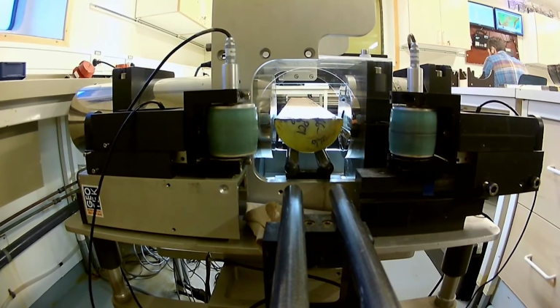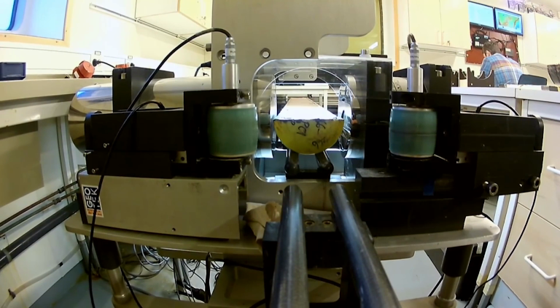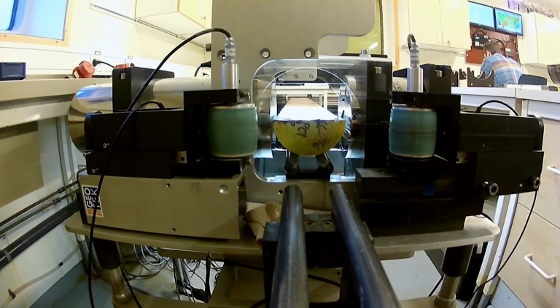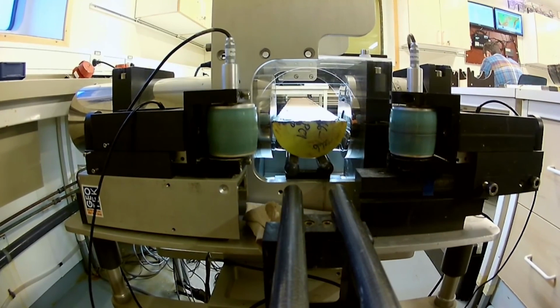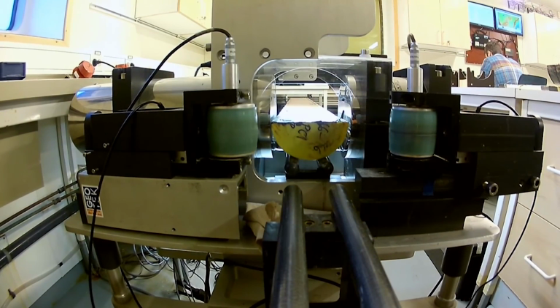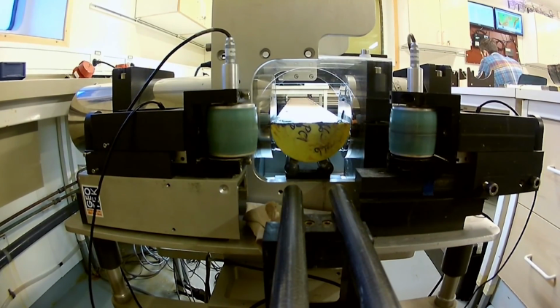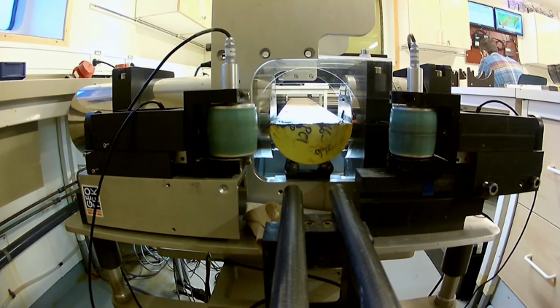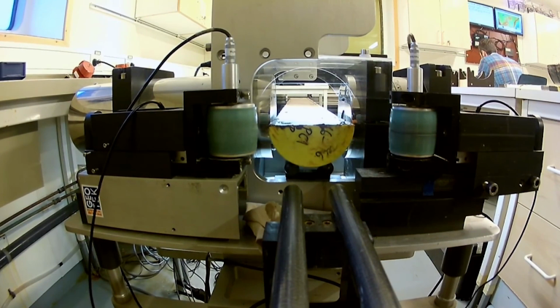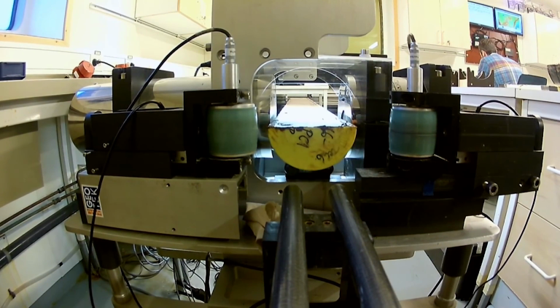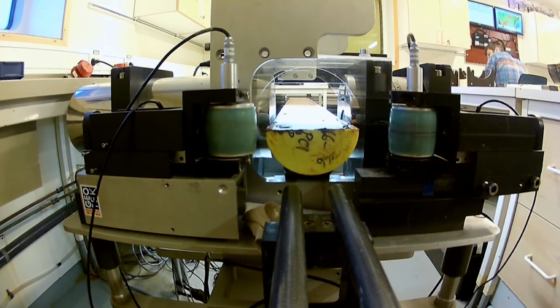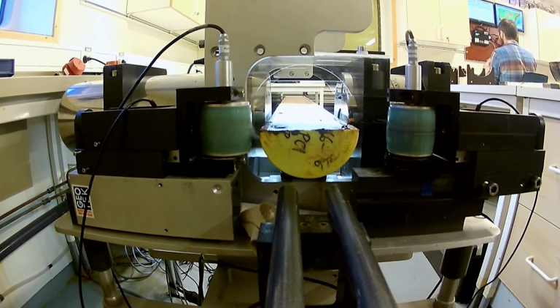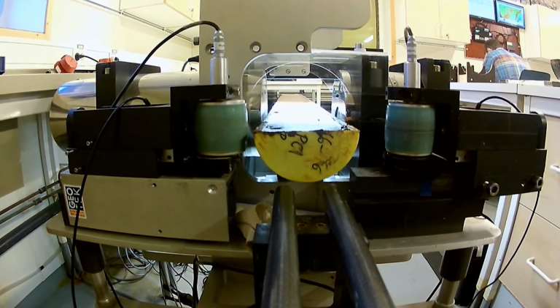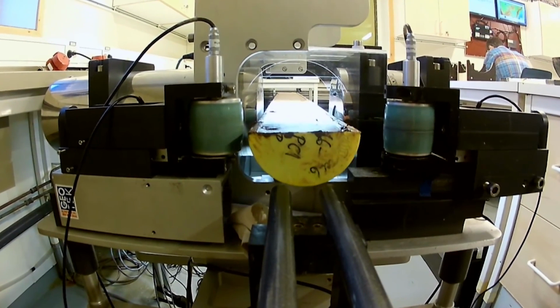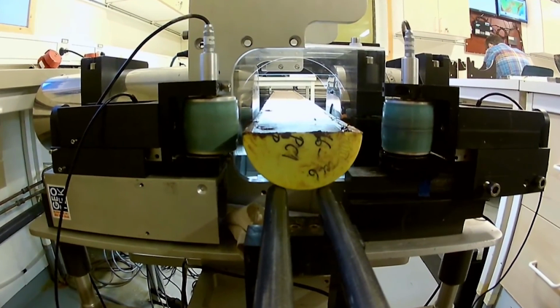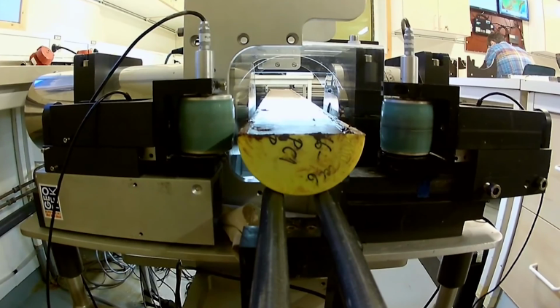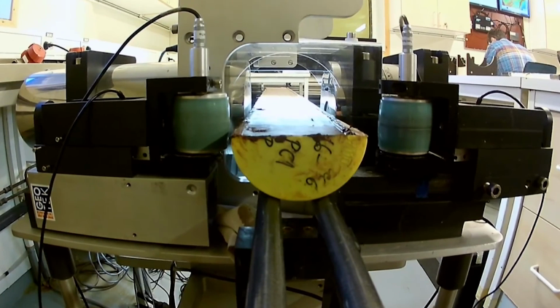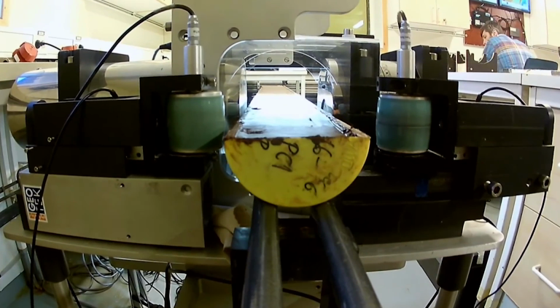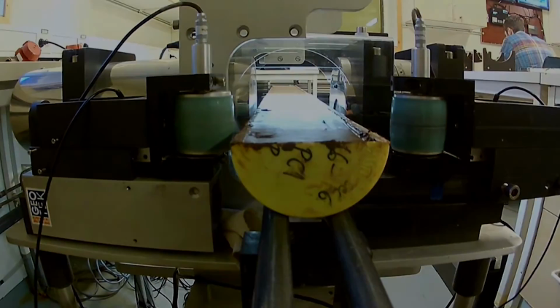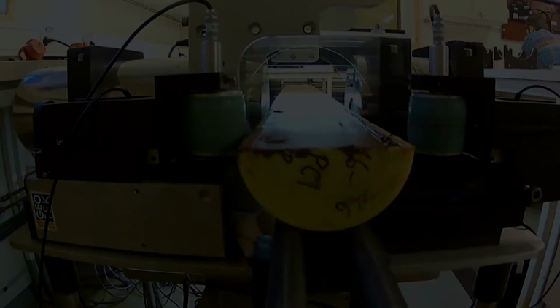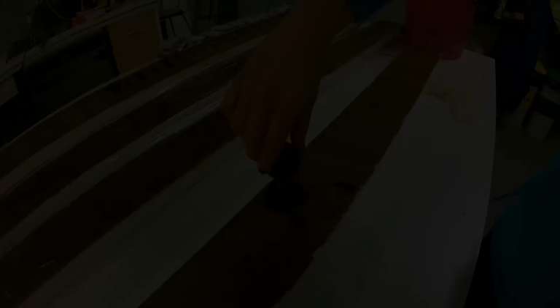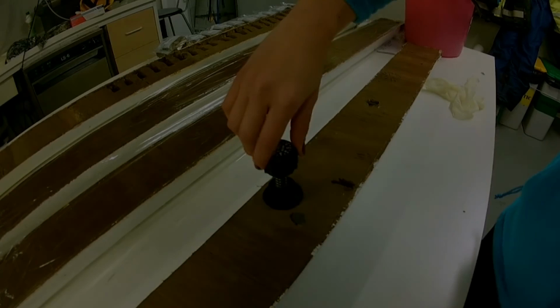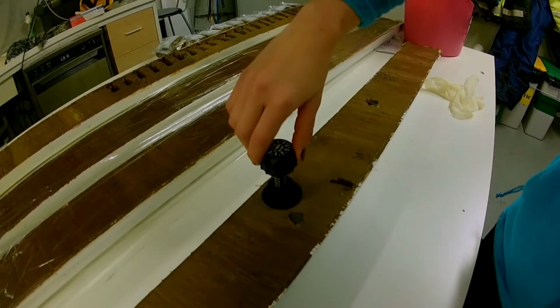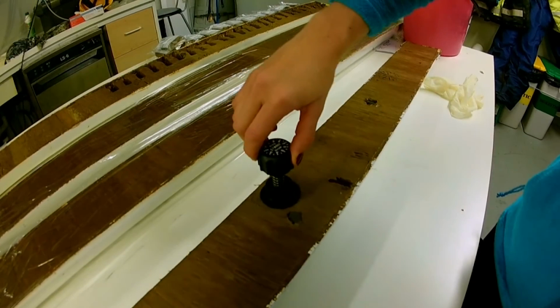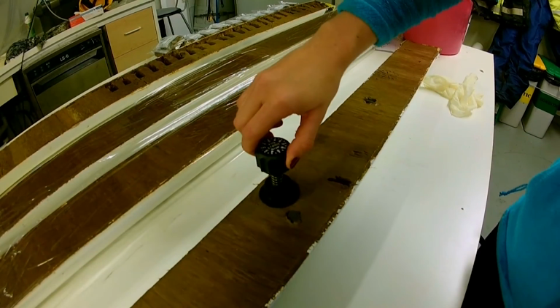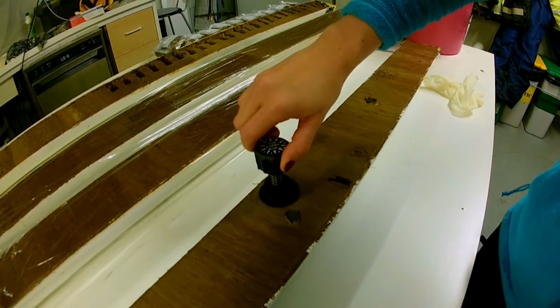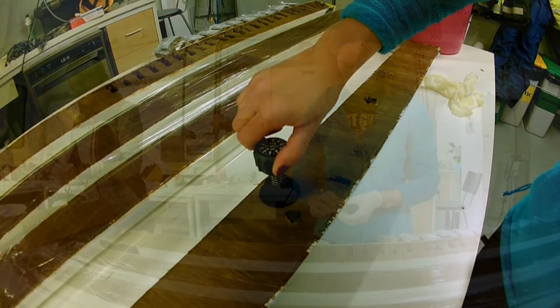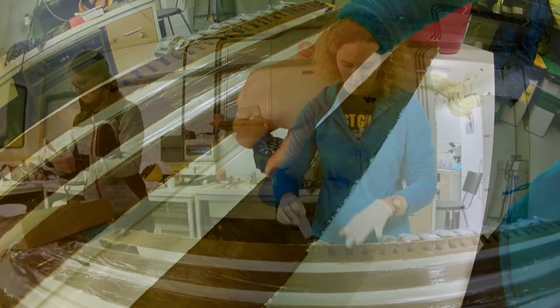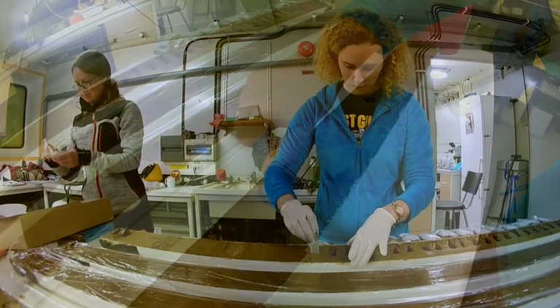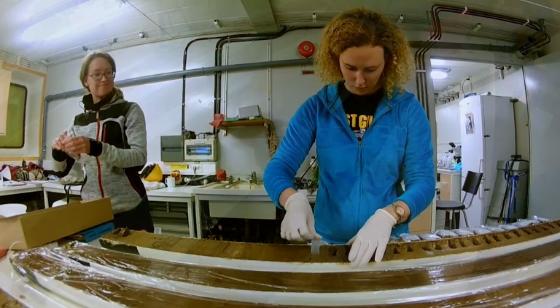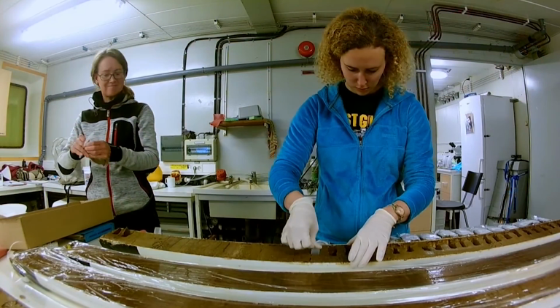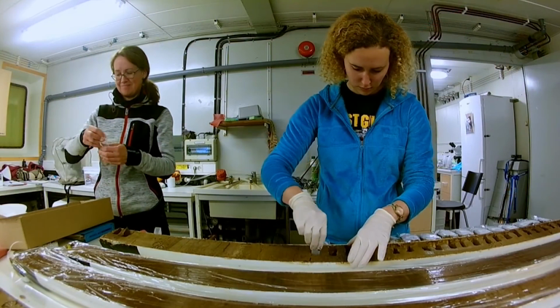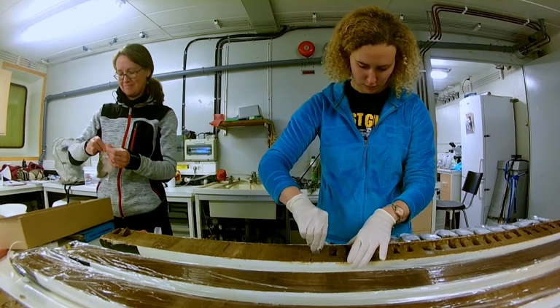The sediments are then sampled with small scoops for further analysis including for sea ice proxies and paleomagnetics for when we are back in the labs on land.